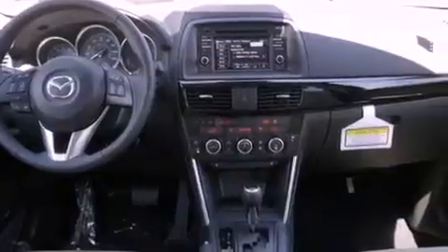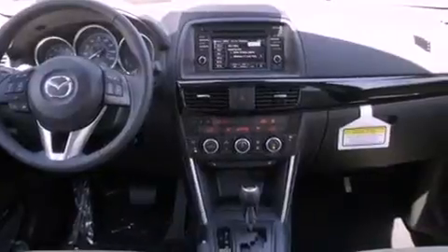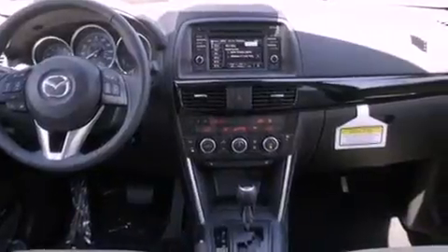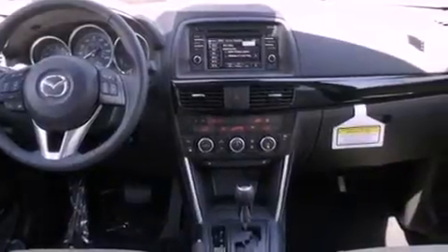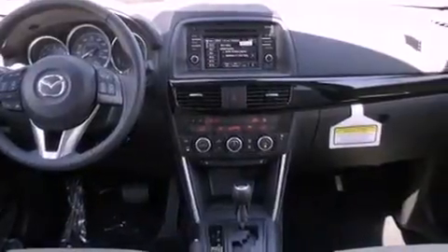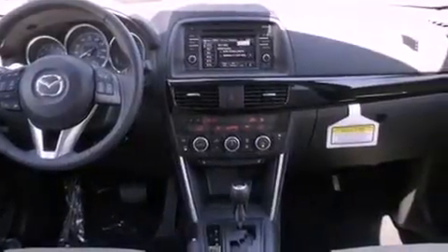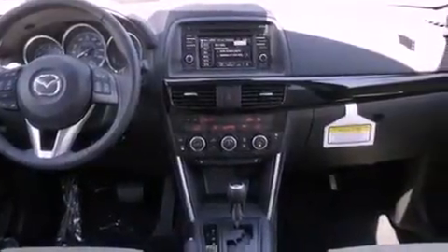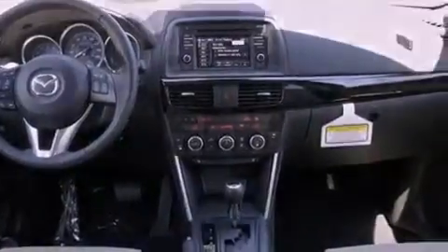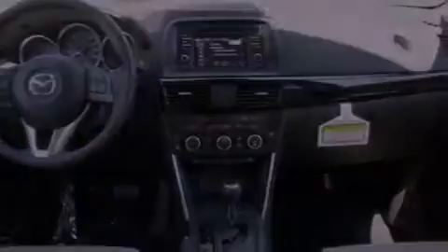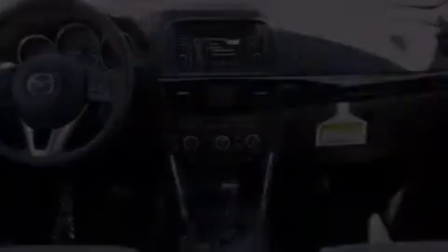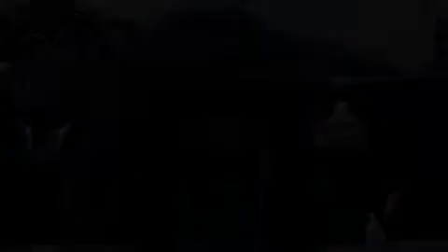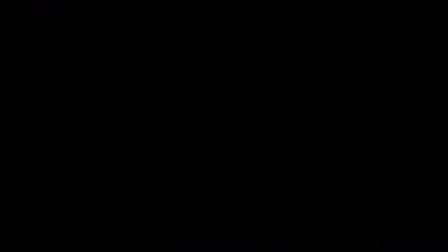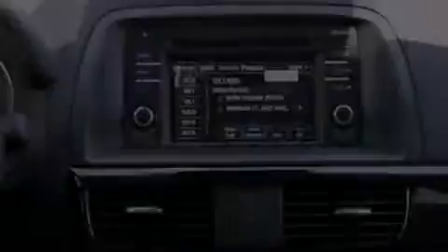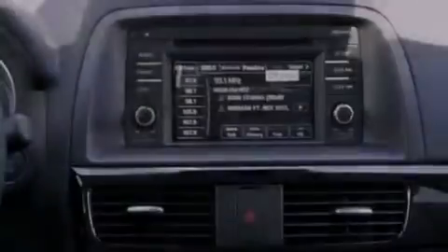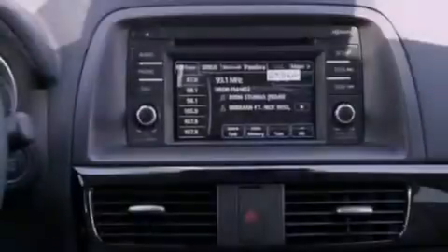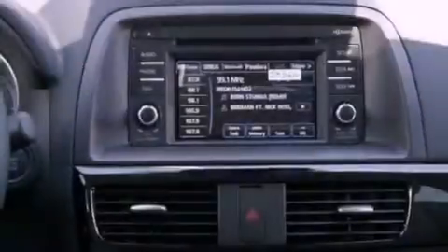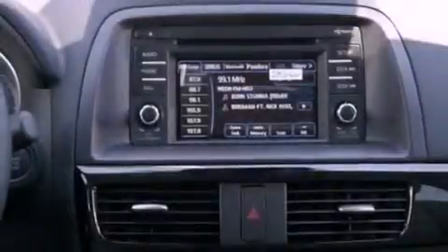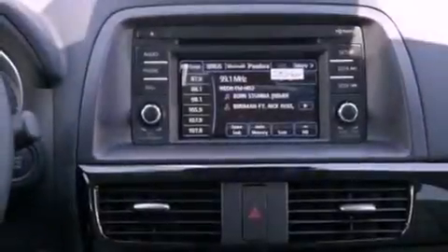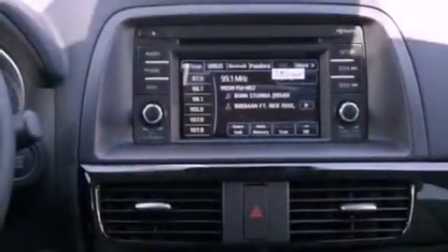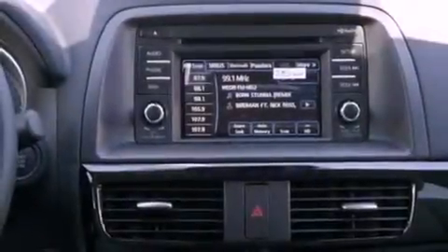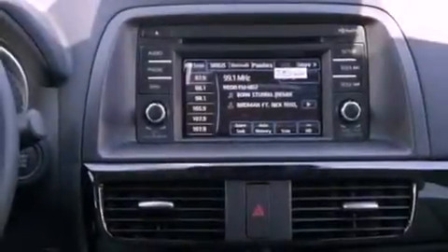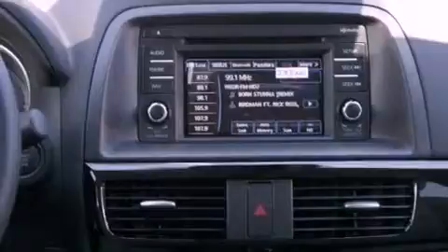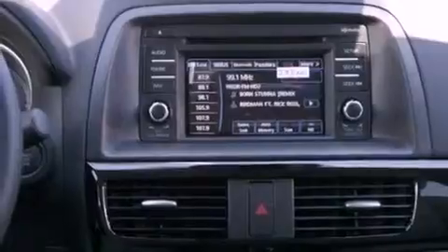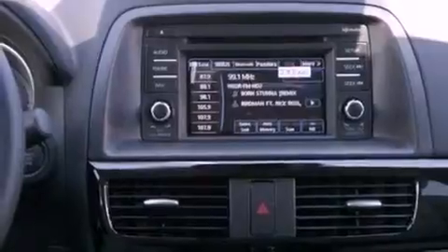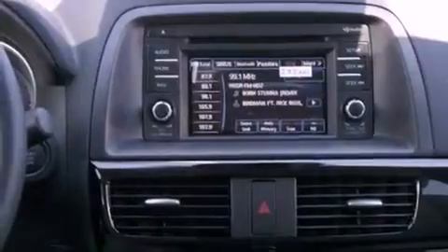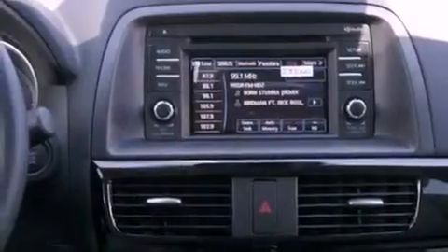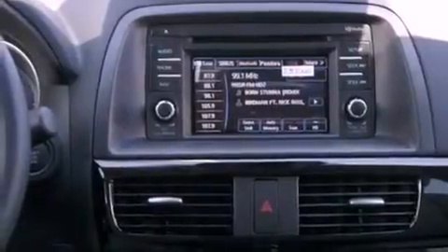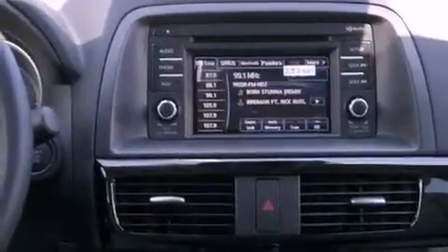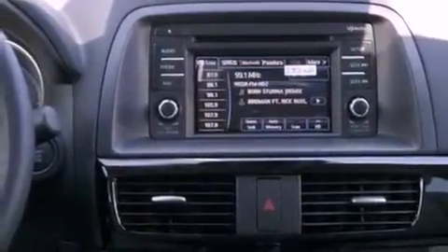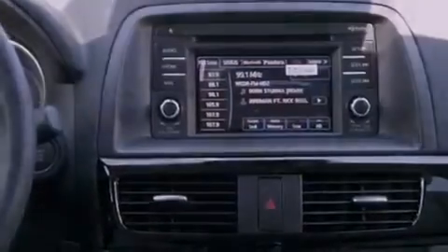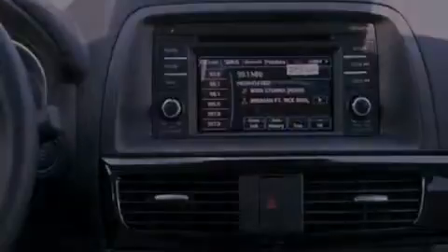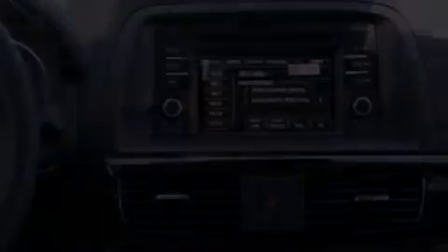Additional features include 12-volt power outlets, tinted glass, an anti-lock braking system, heated side view mirrors, and fog lamps.